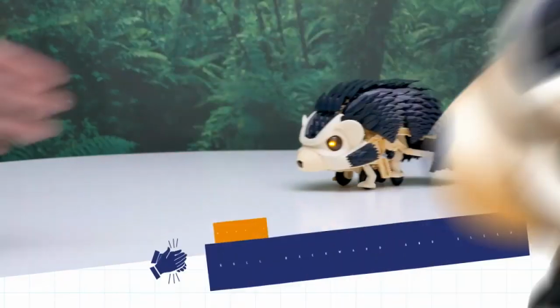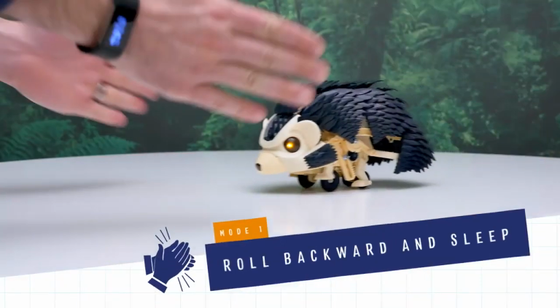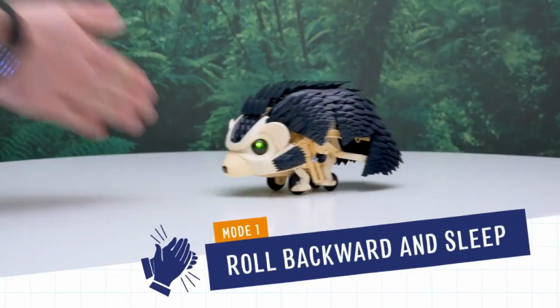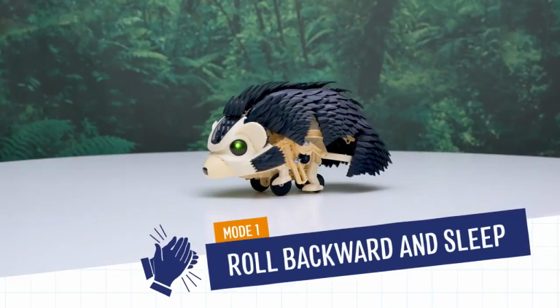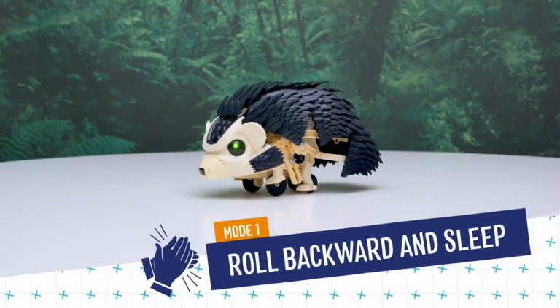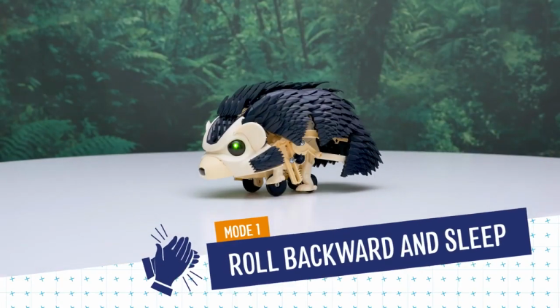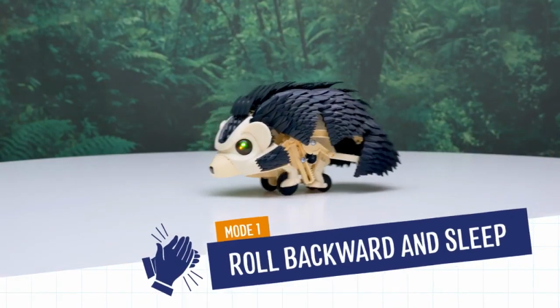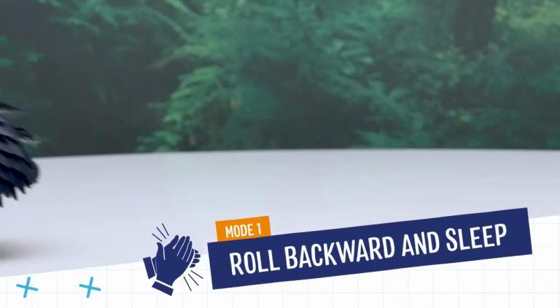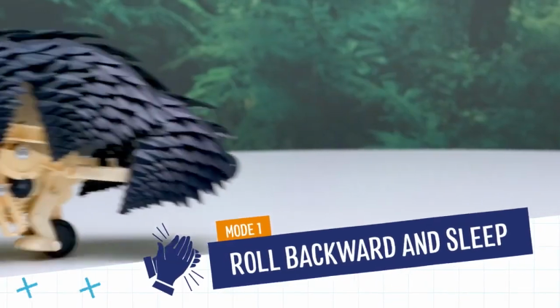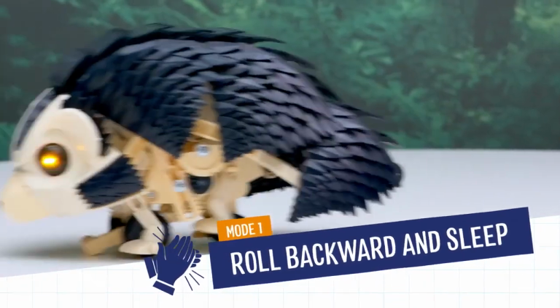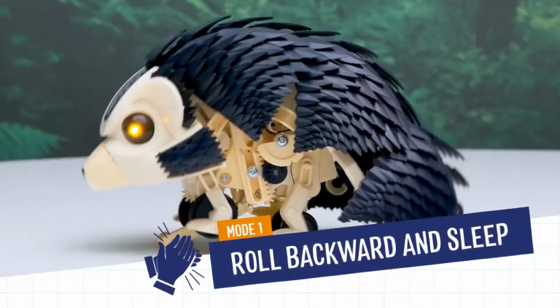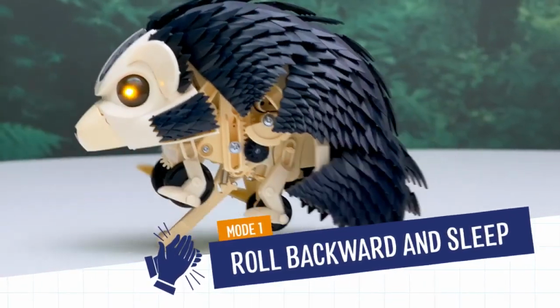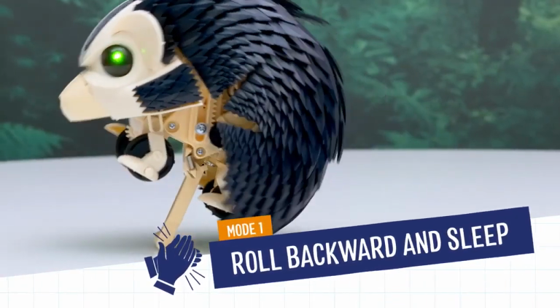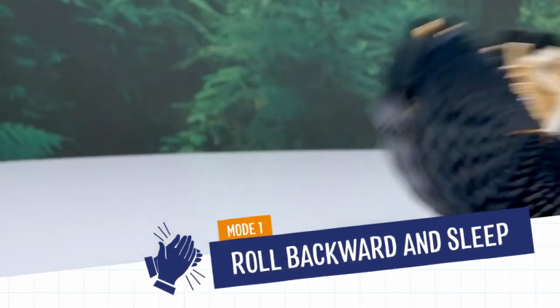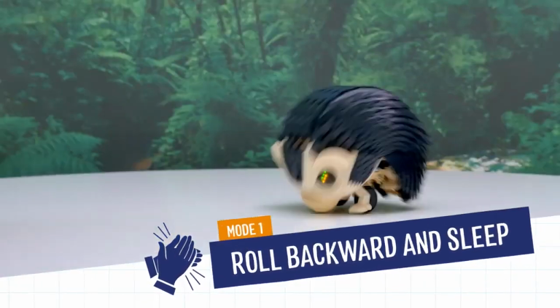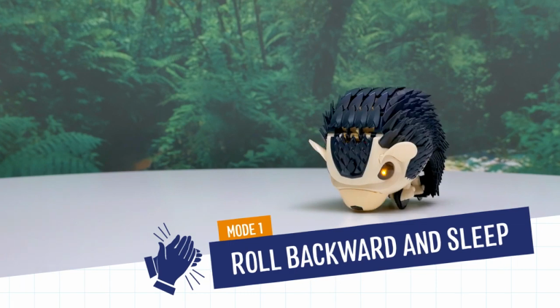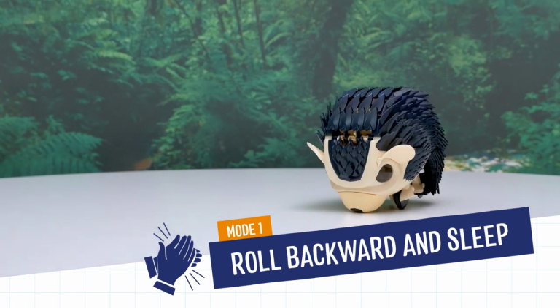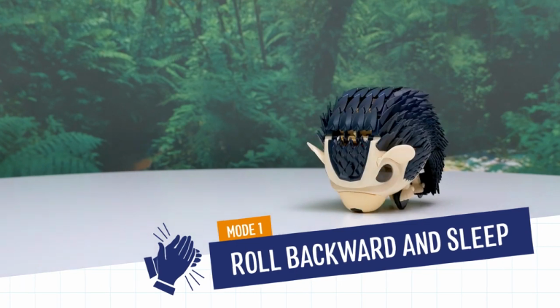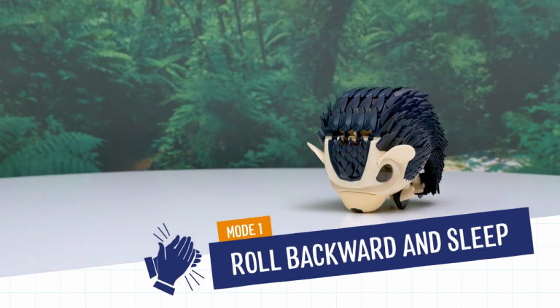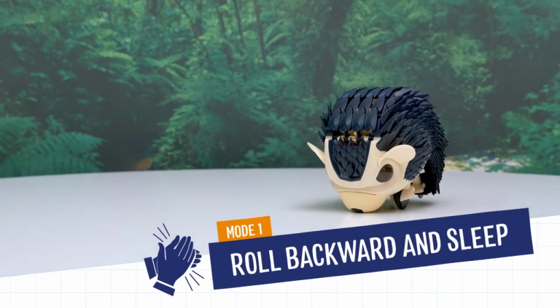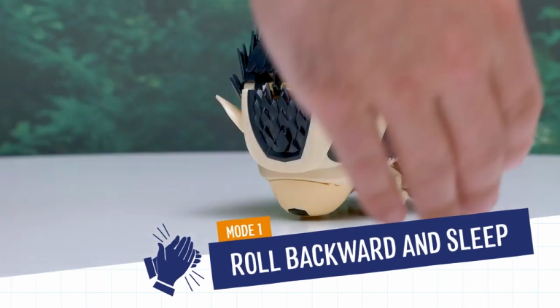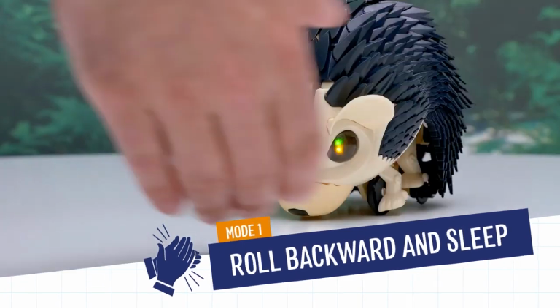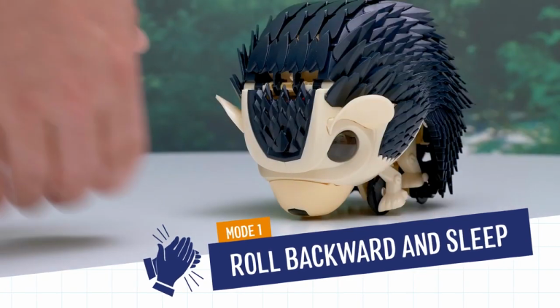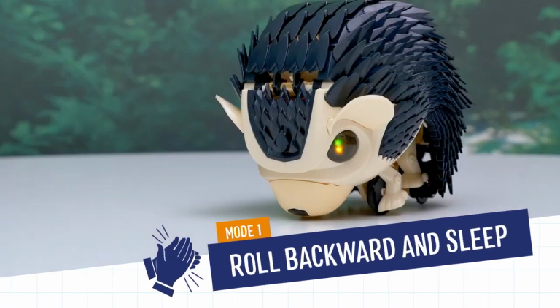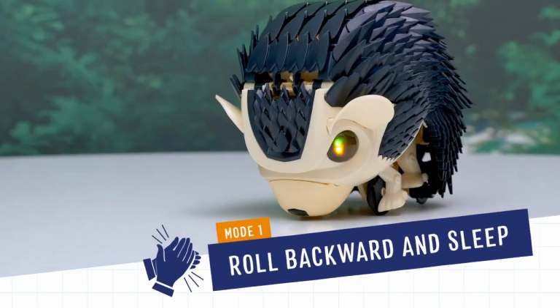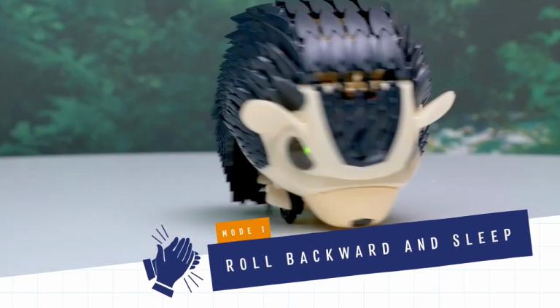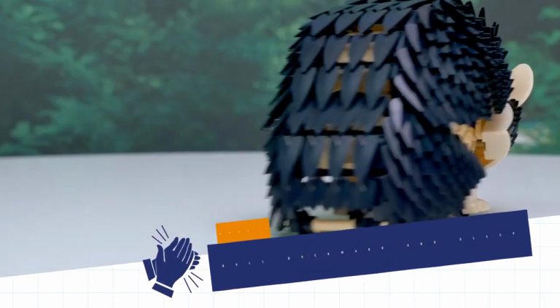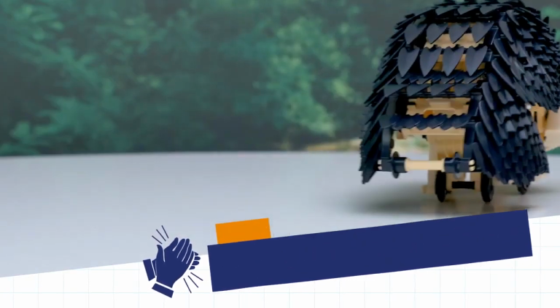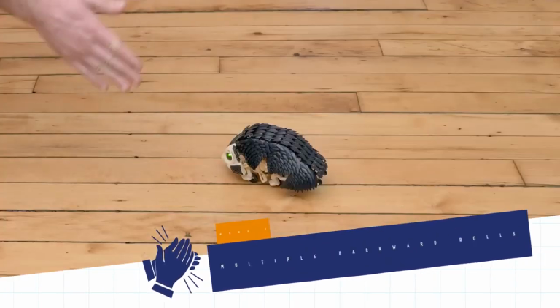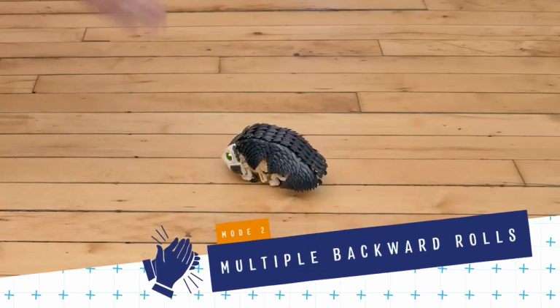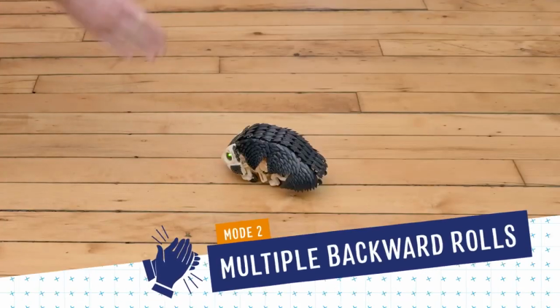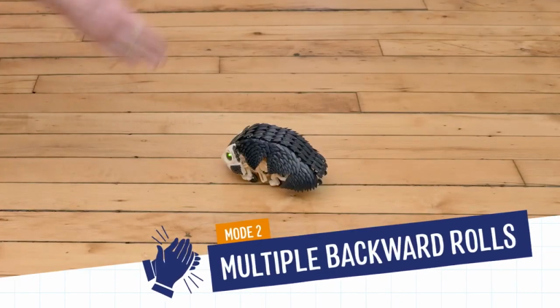In Mode 1, clap to get your hedgehog to roll backwards, fall asleep, and wake up.